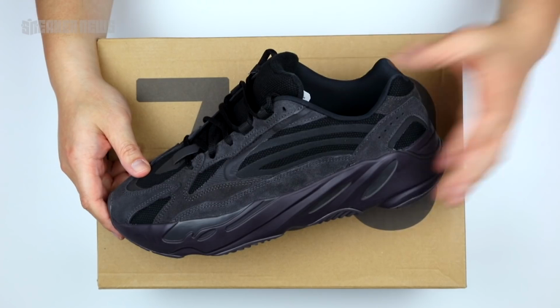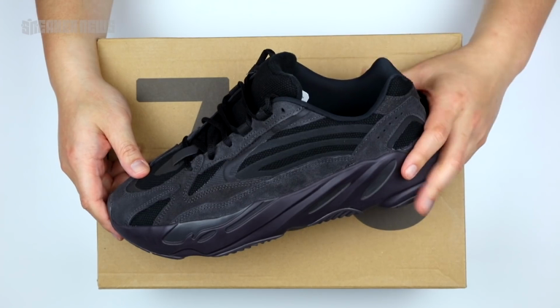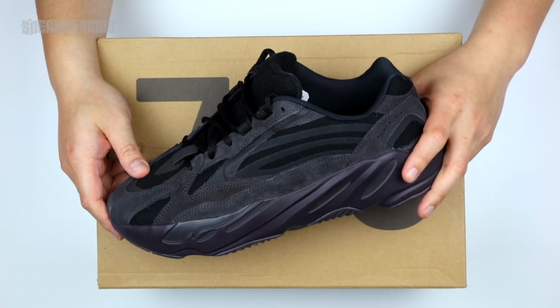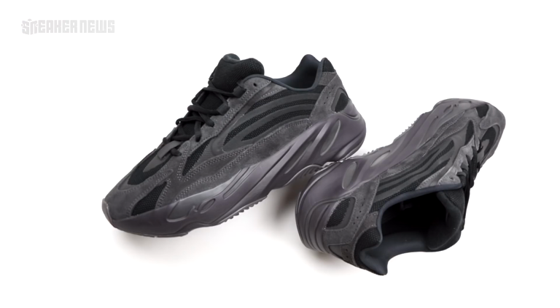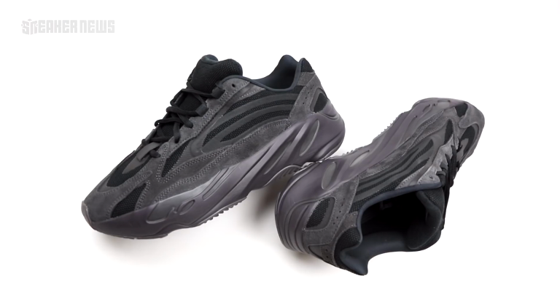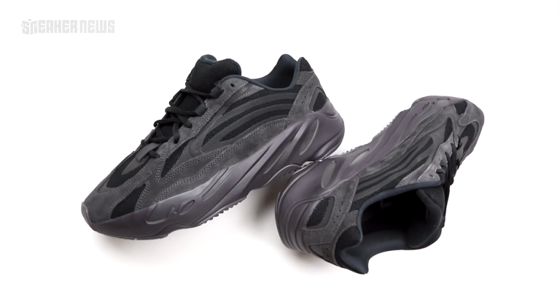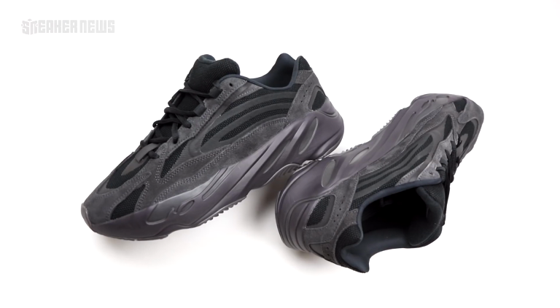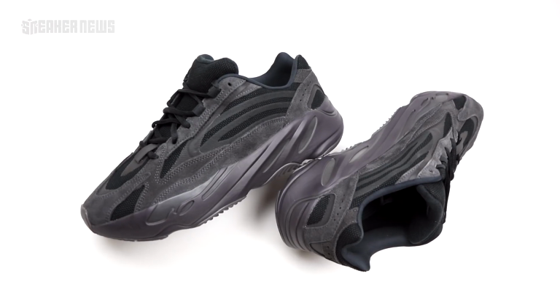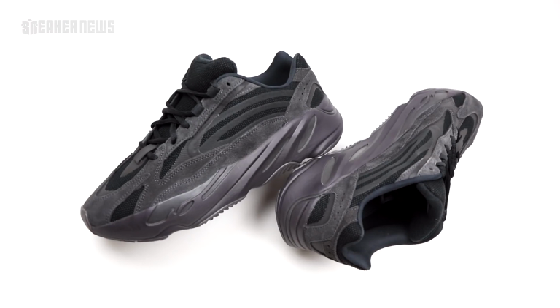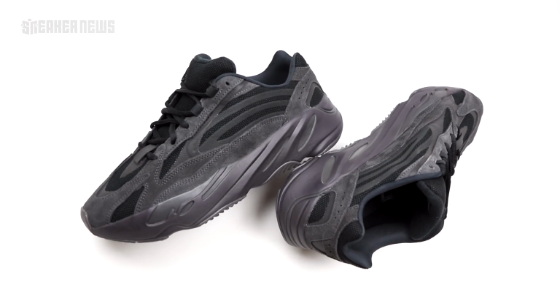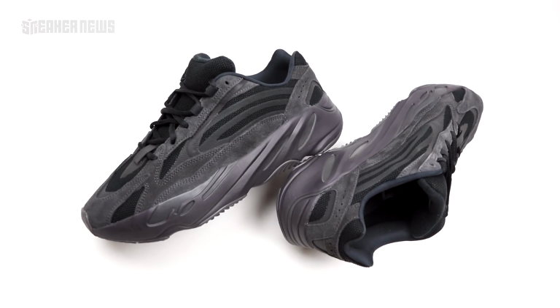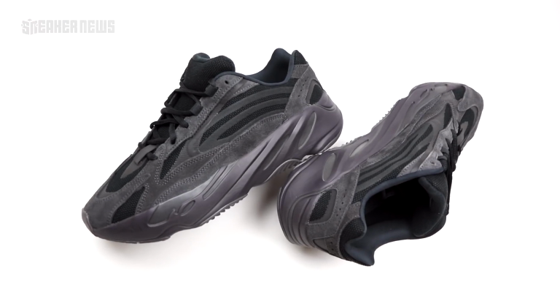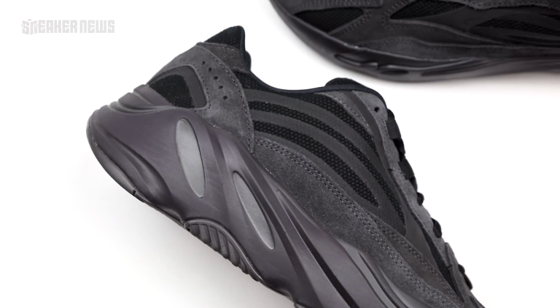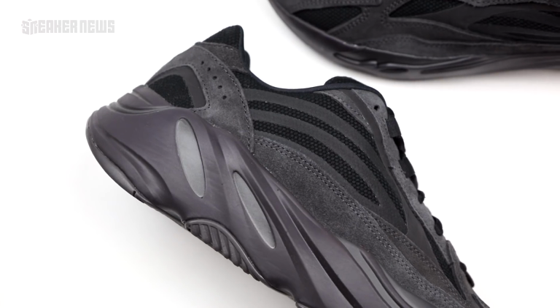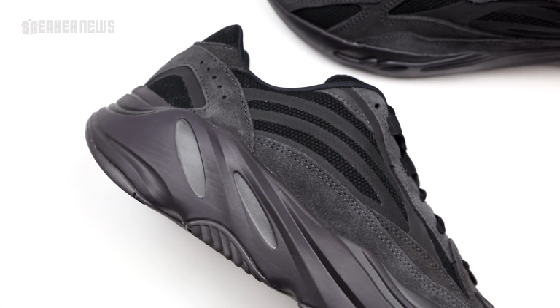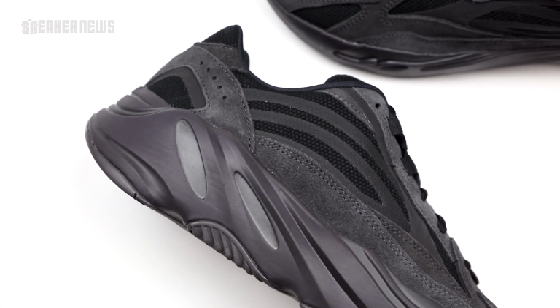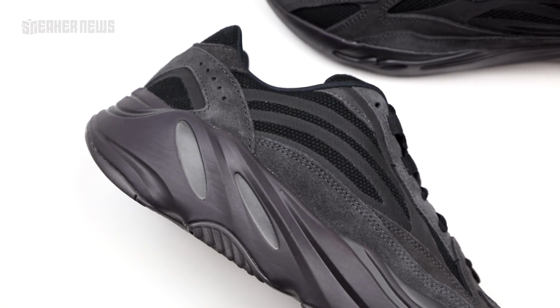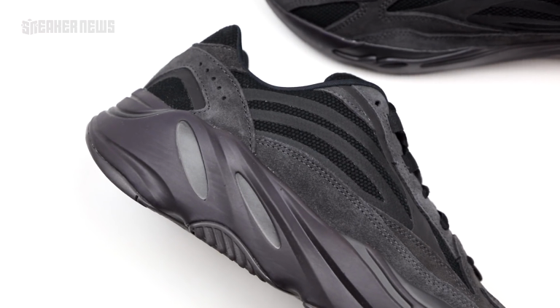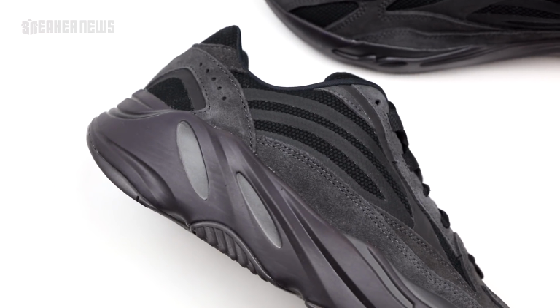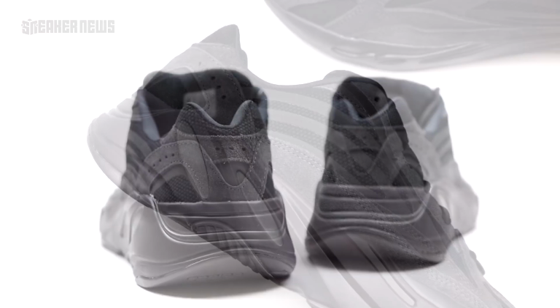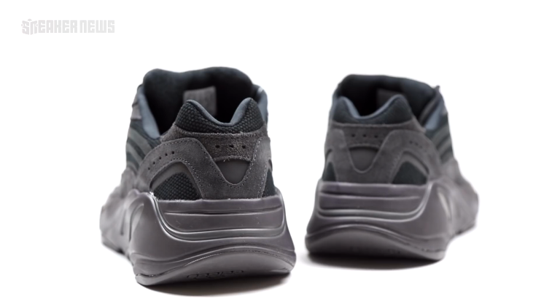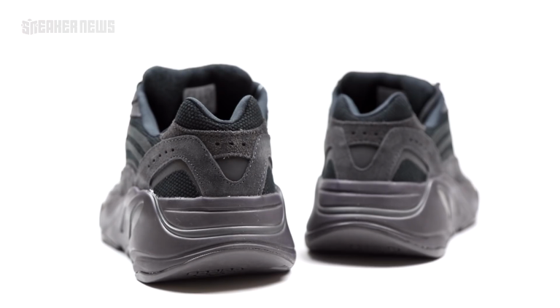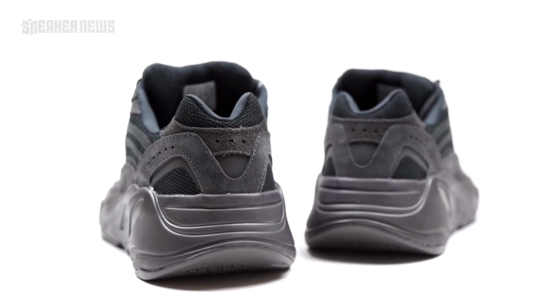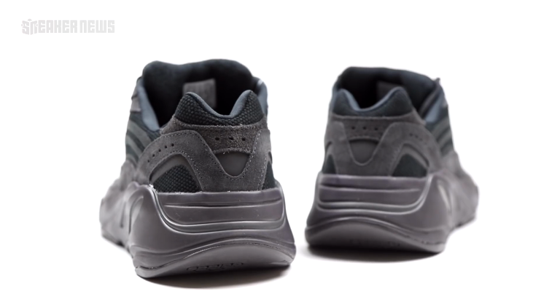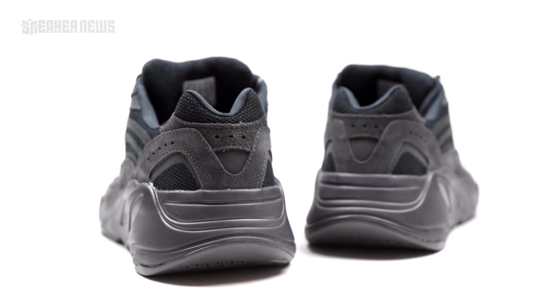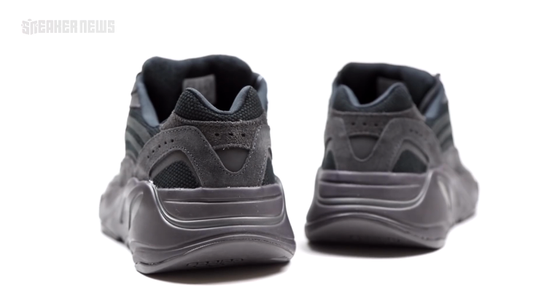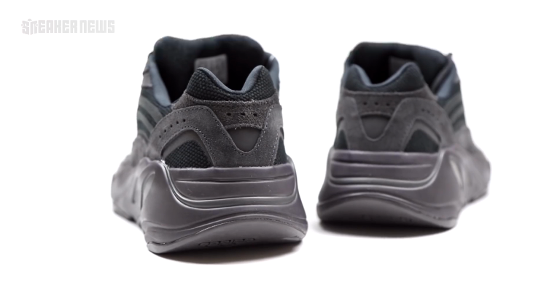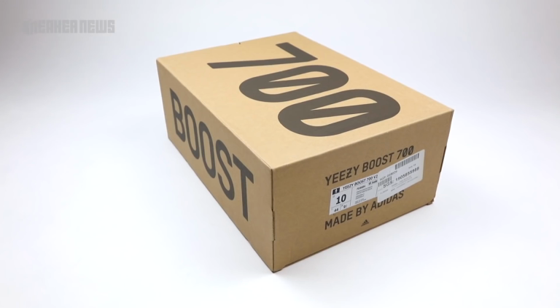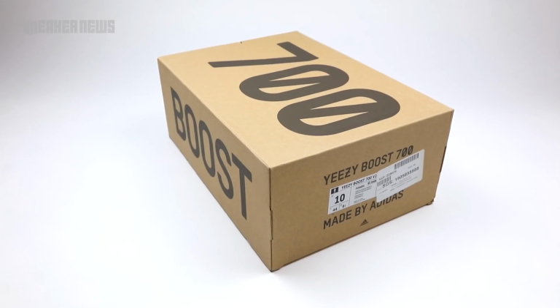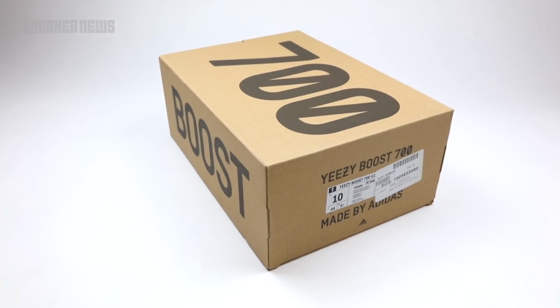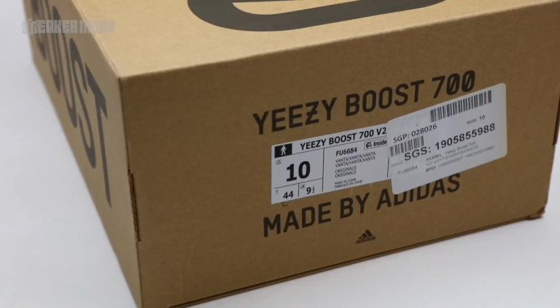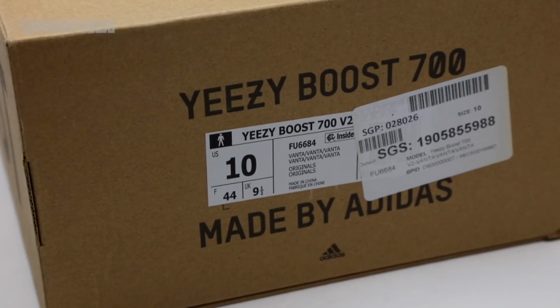Summer's here and Adidas Yeezy is going really hard with the release schedule. Here's what's coming up next — it's a Yeezy 700 V2 Vanta.